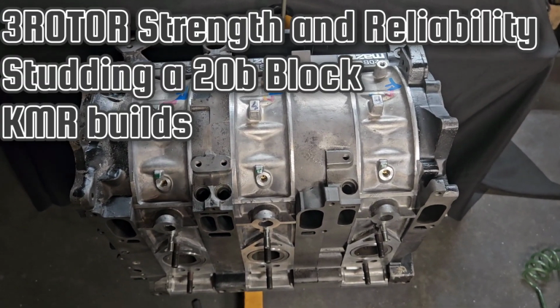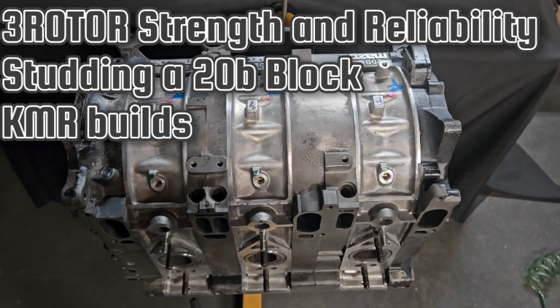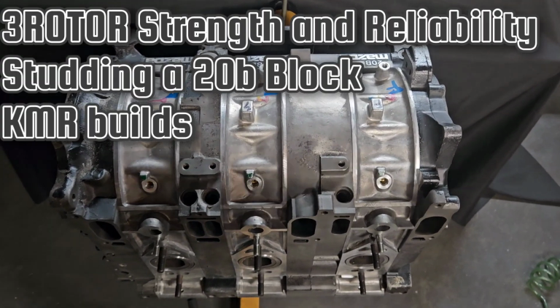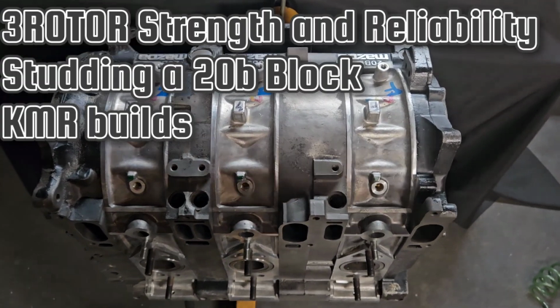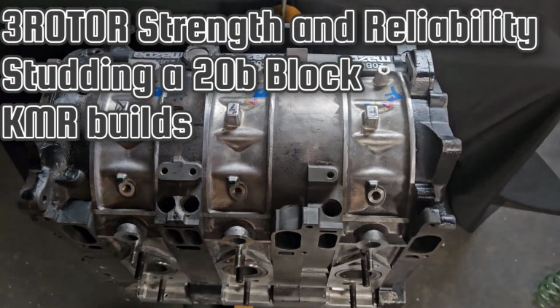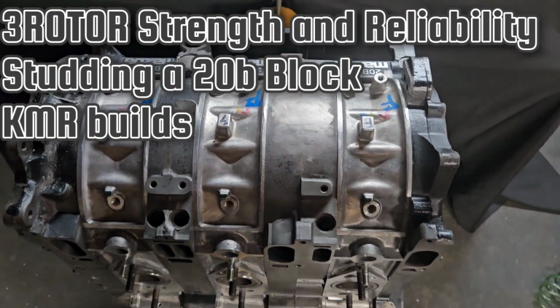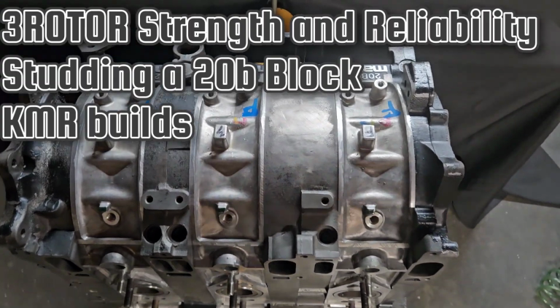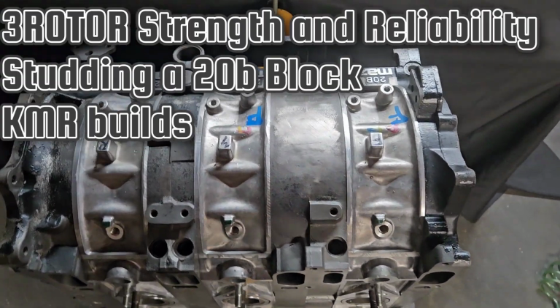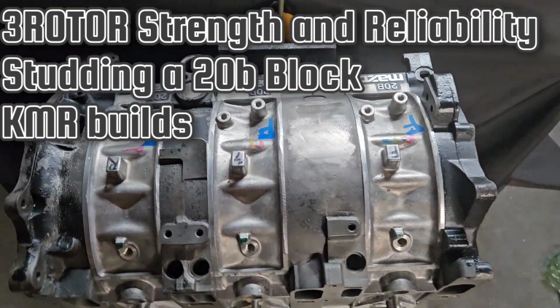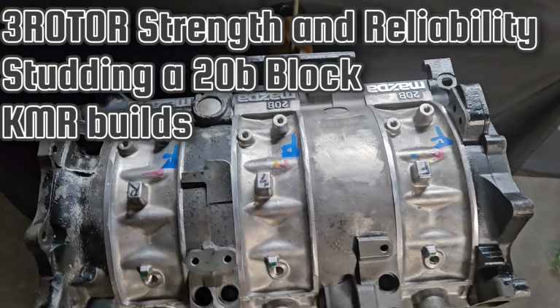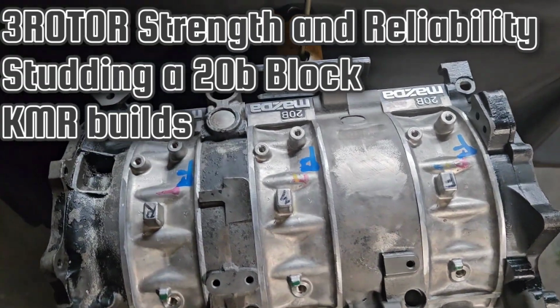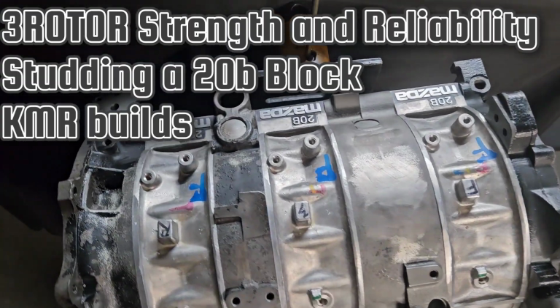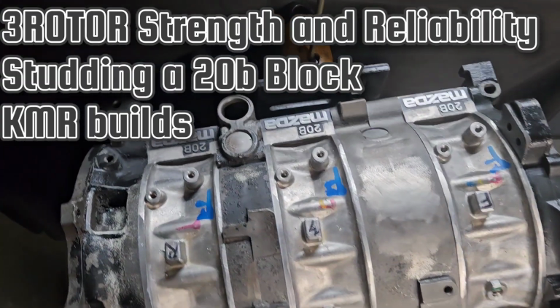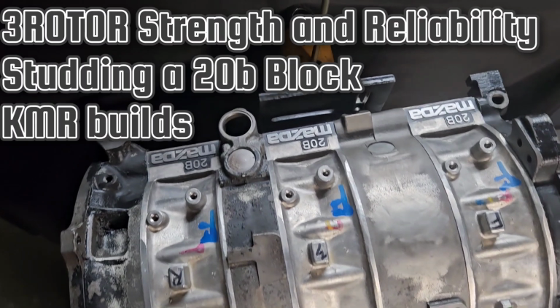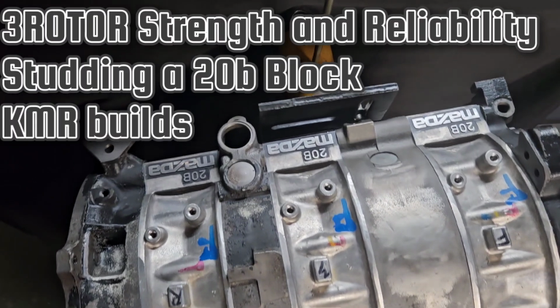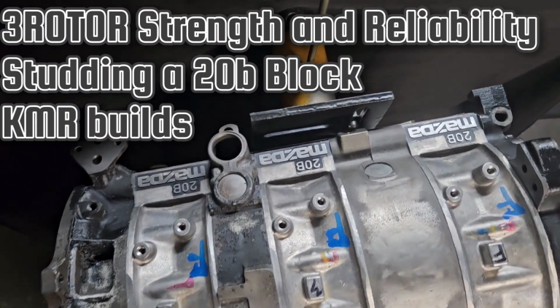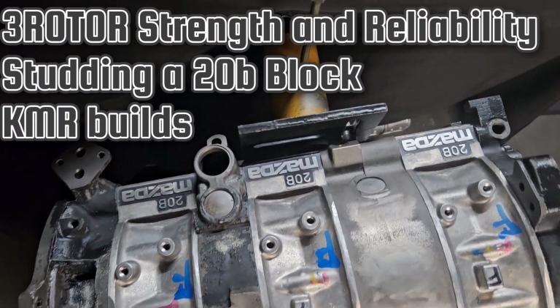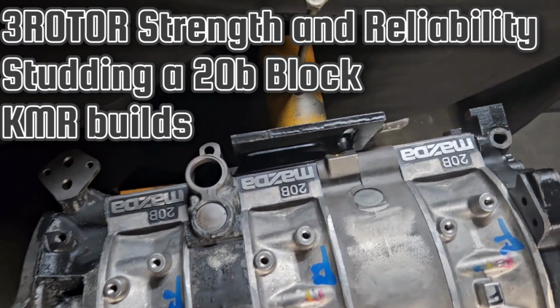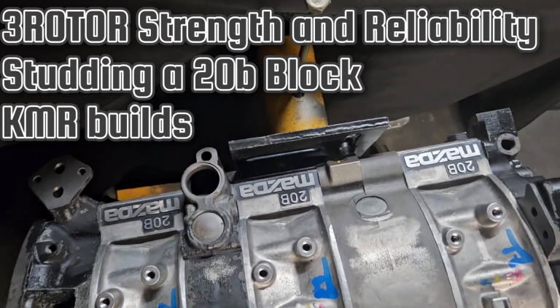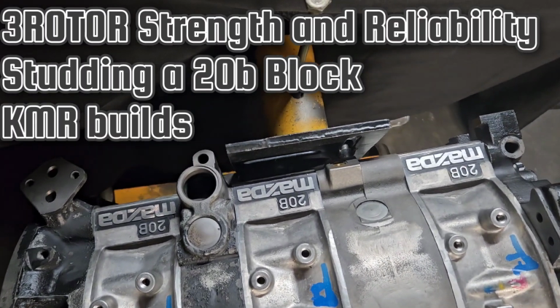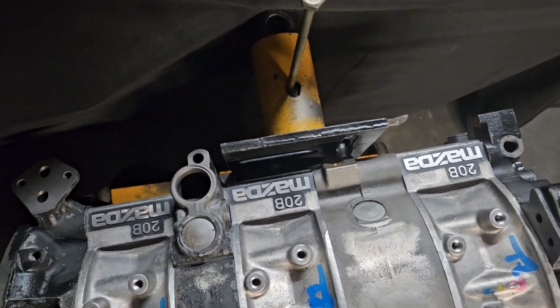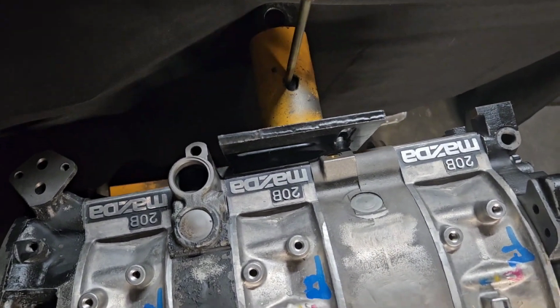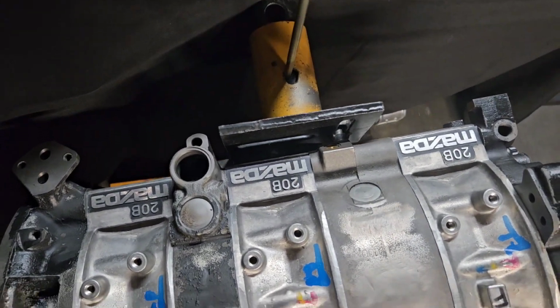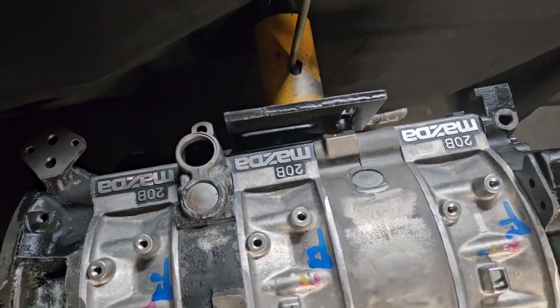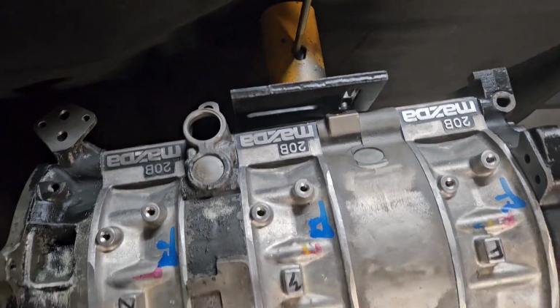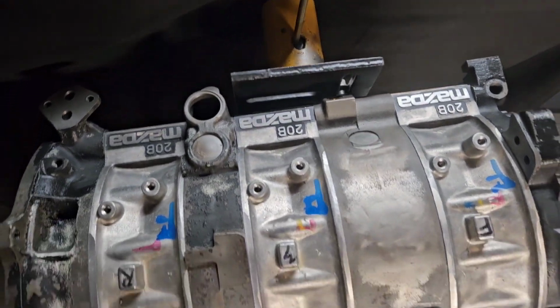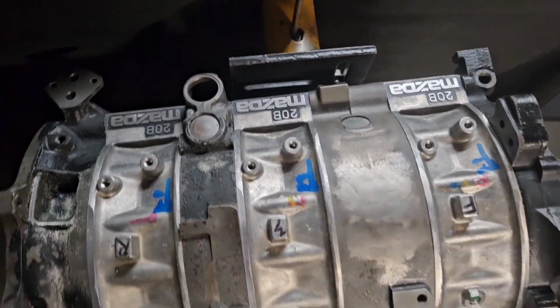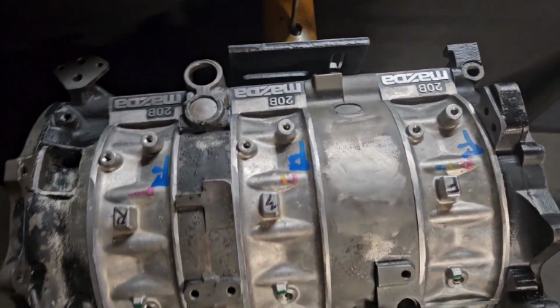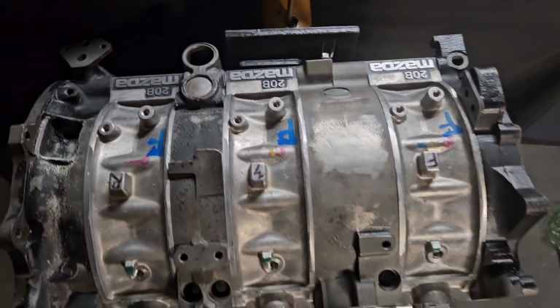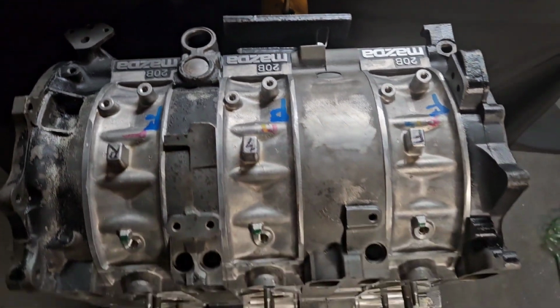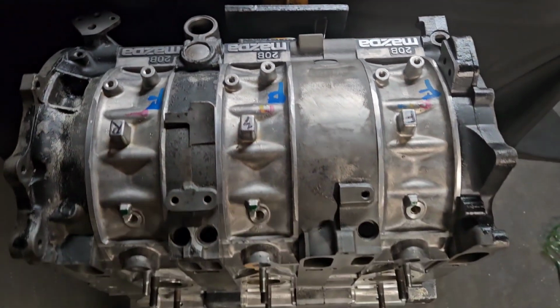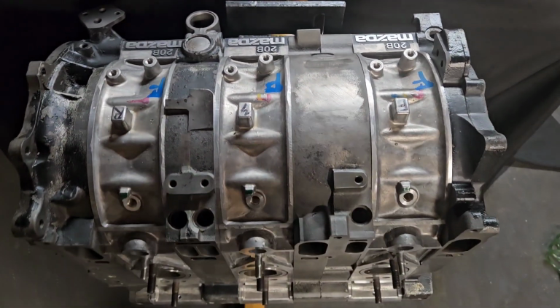KMR, Kyle Mohan Racing. Welcome back to the channel. We got the brap, or at least we got some brap.